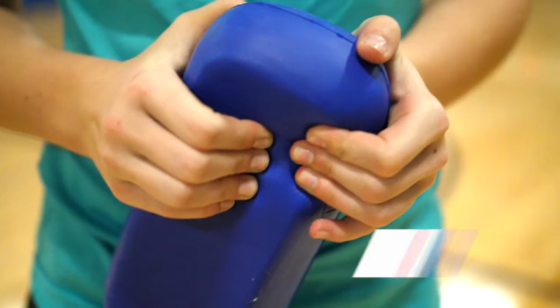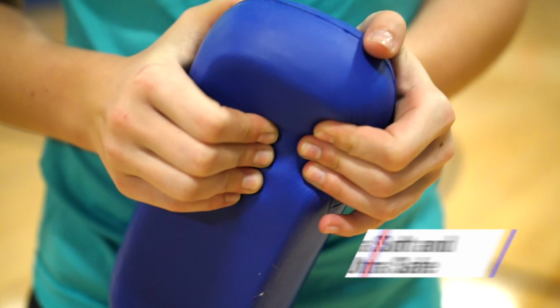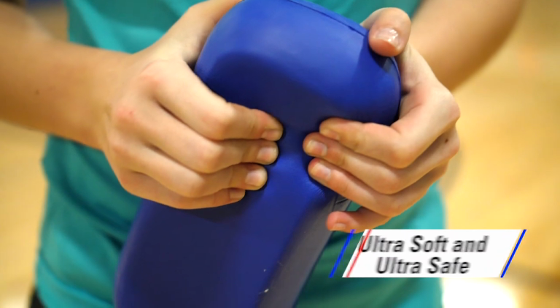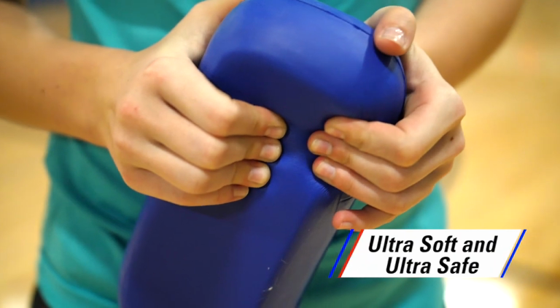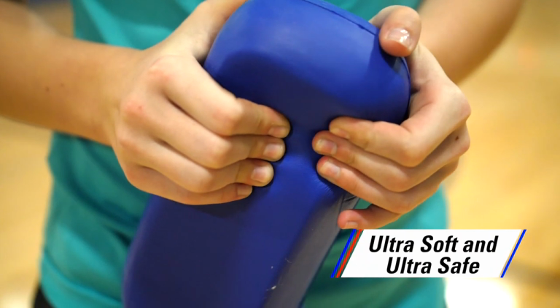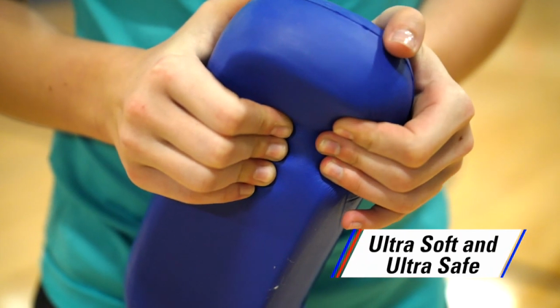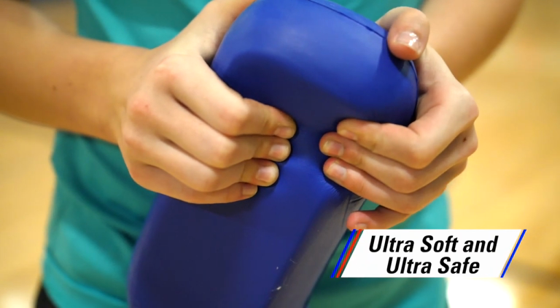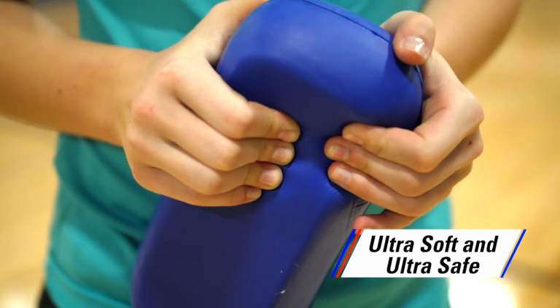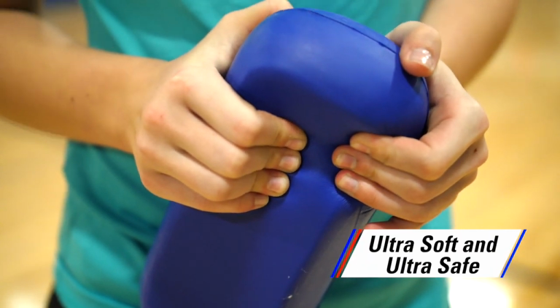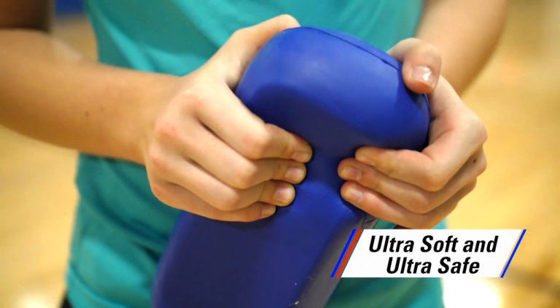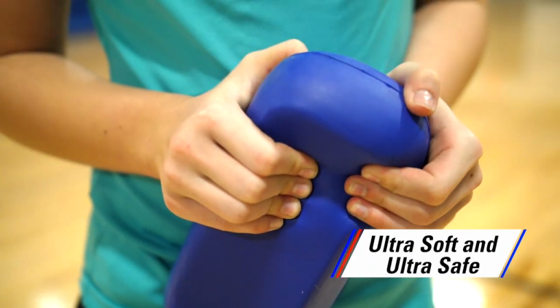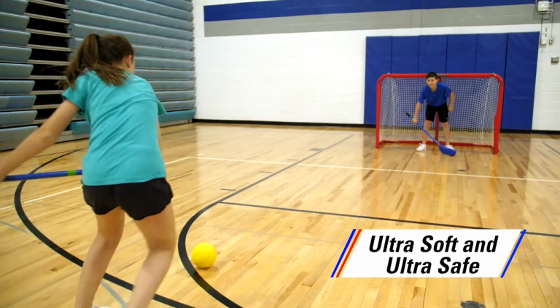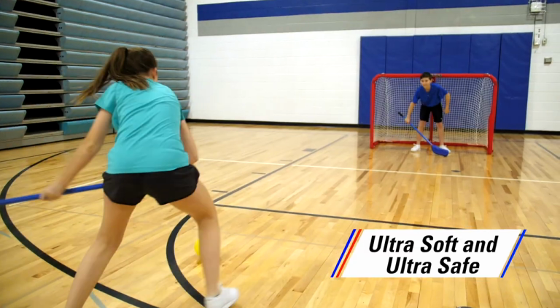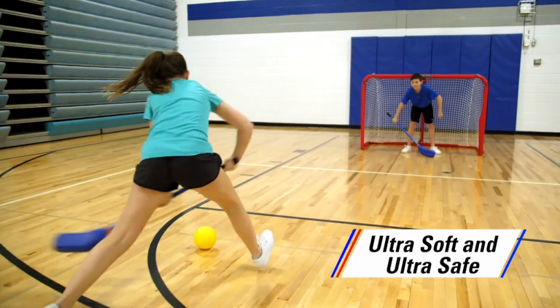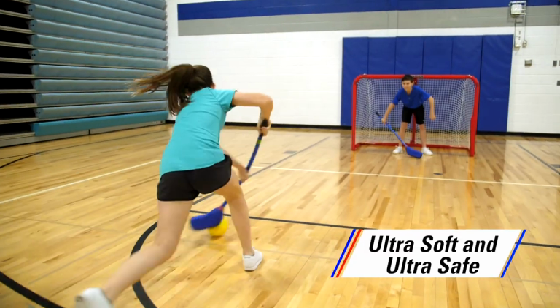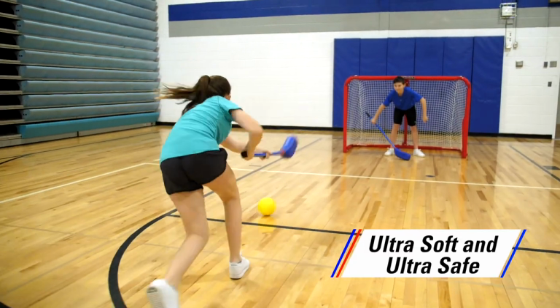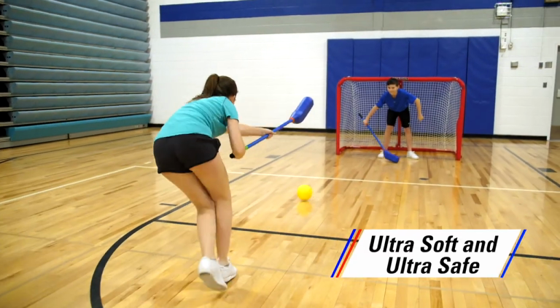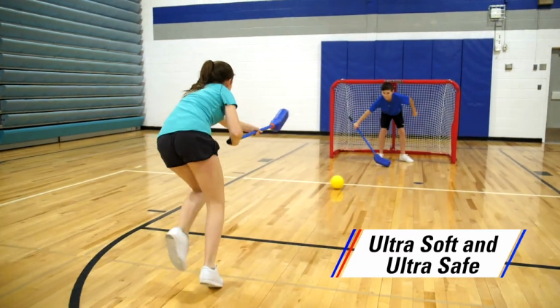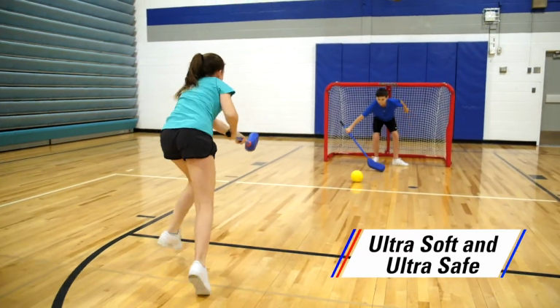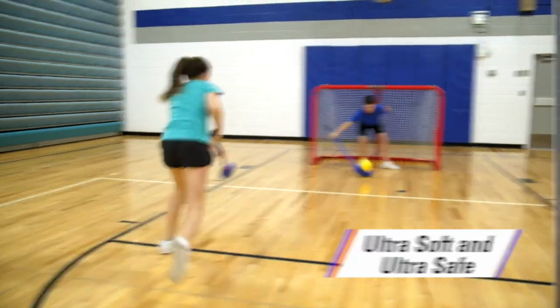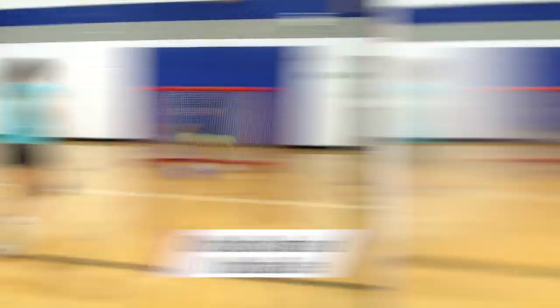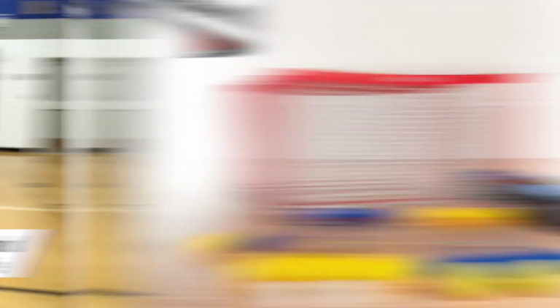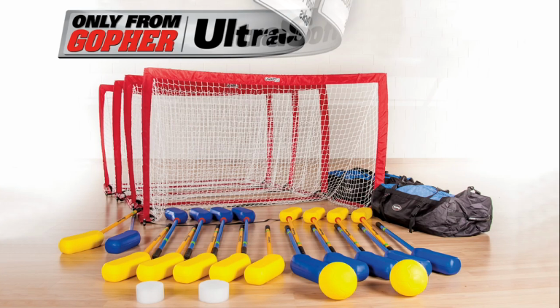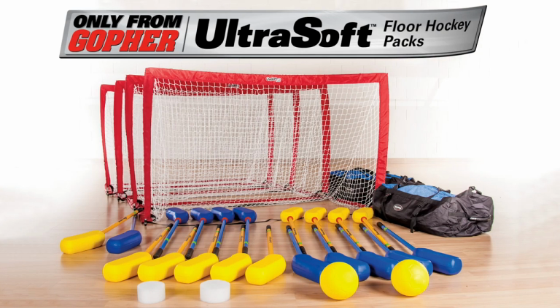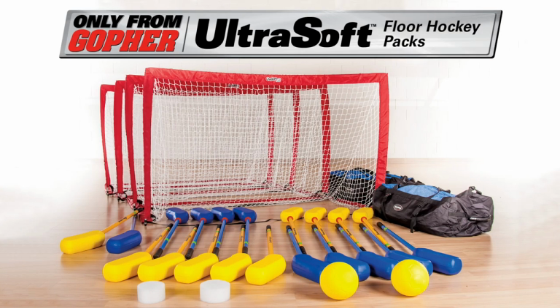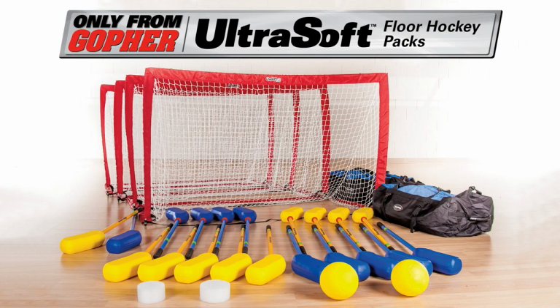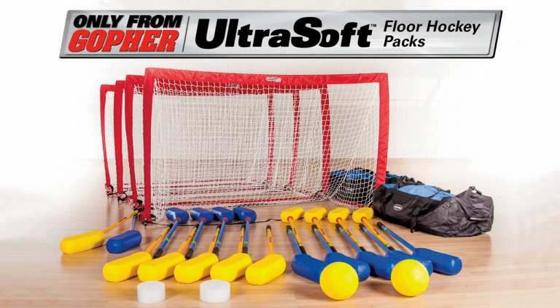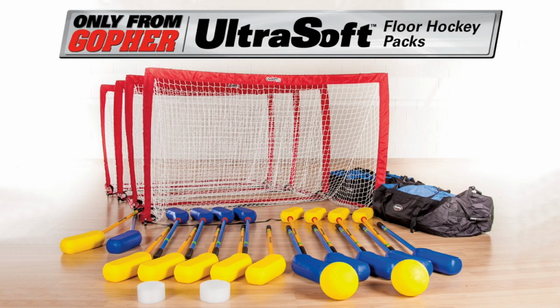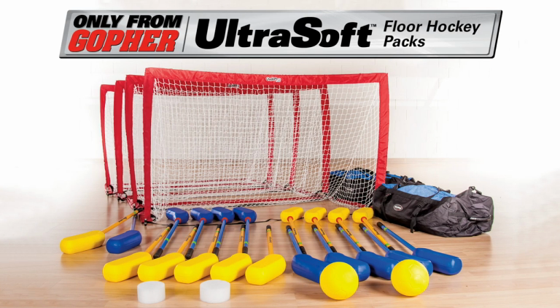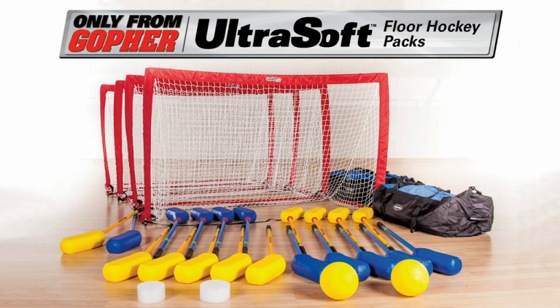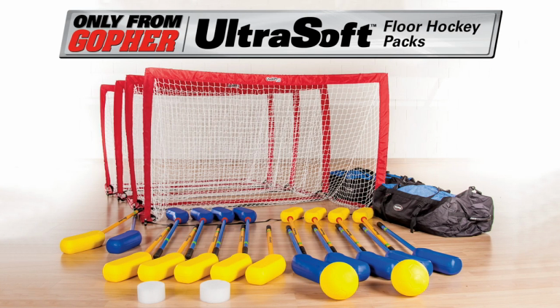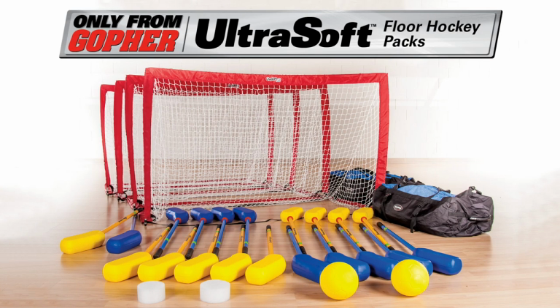Ultra Soft Construction for Ultra Safety and Friendliness. Ultra Soft Floor Hockey Sets.